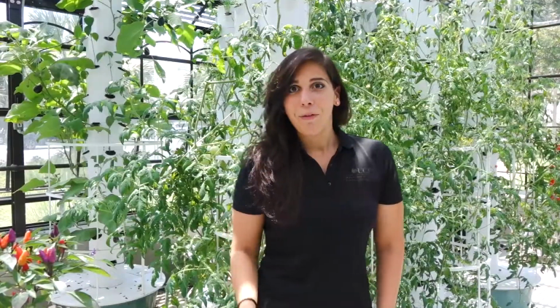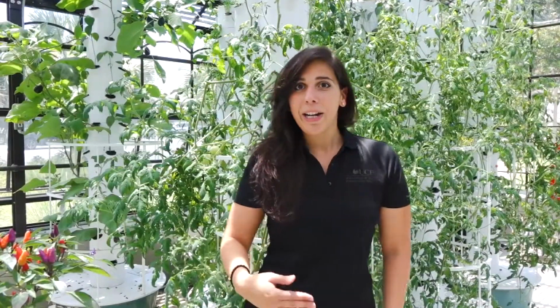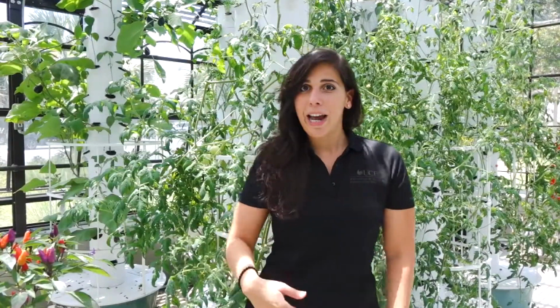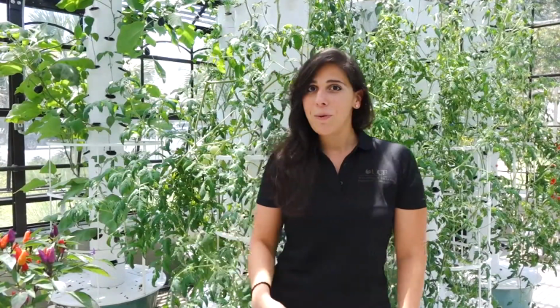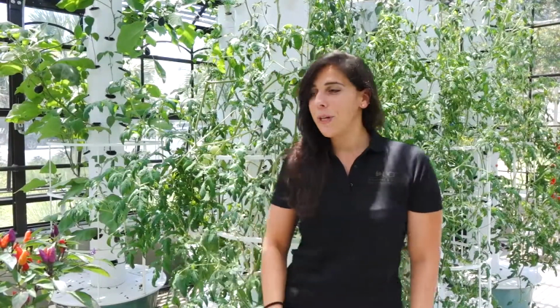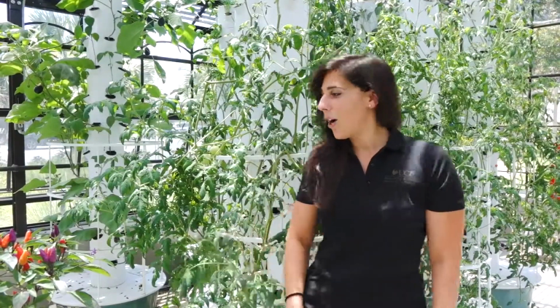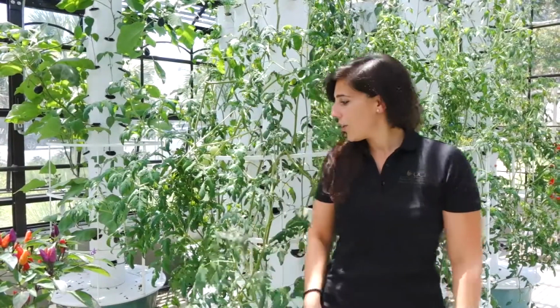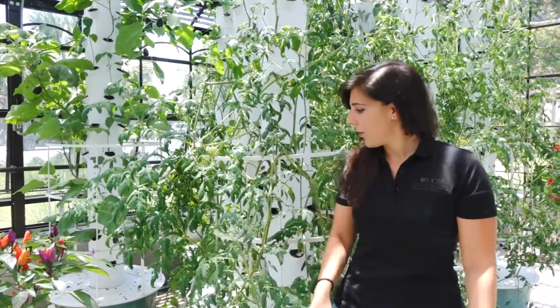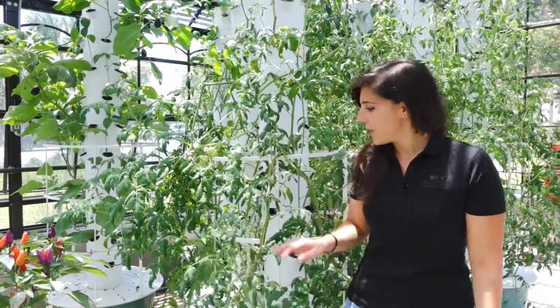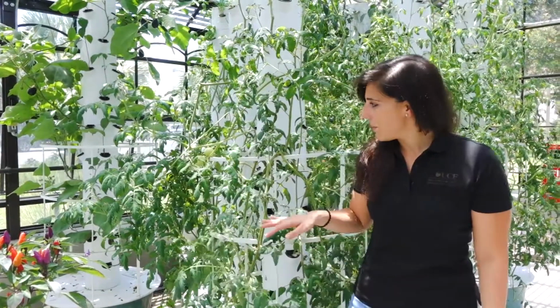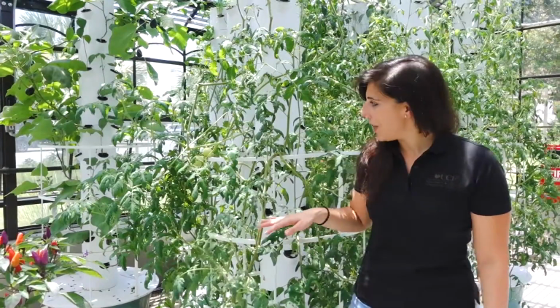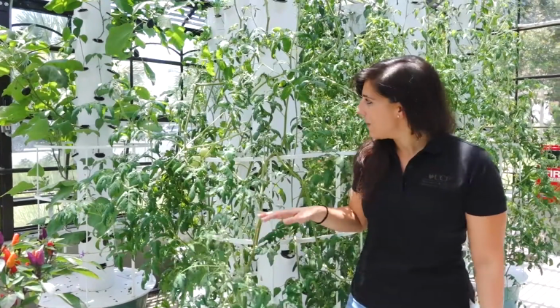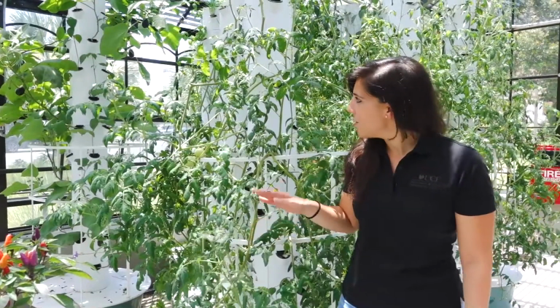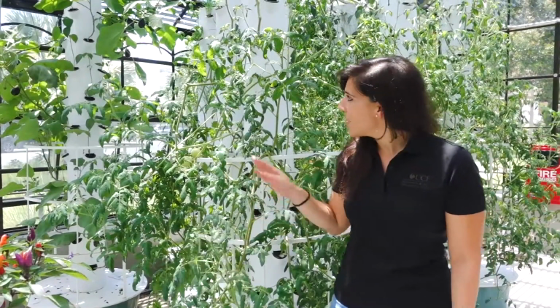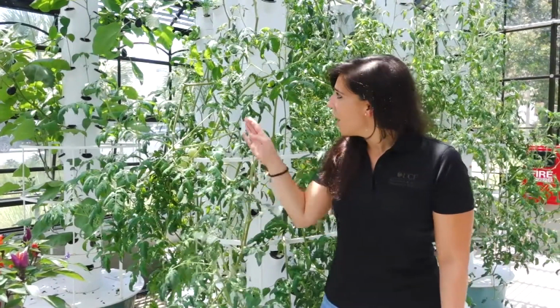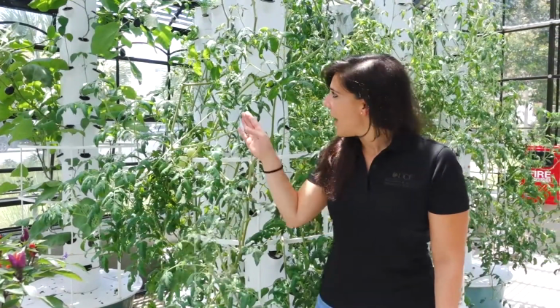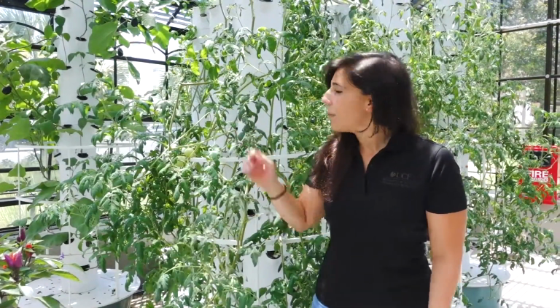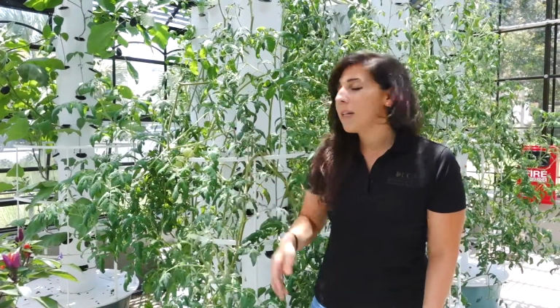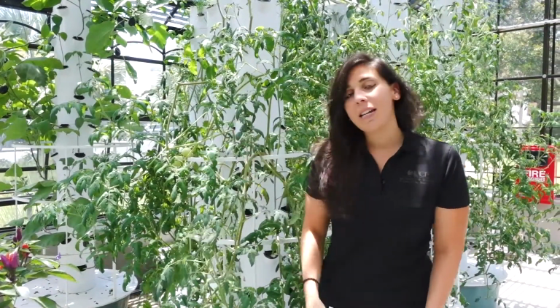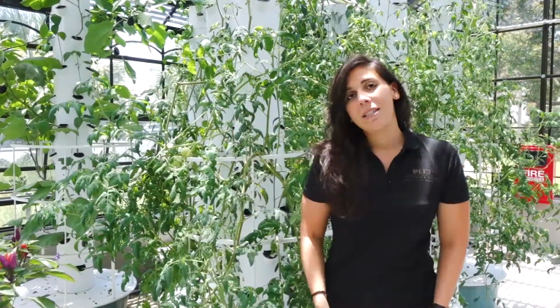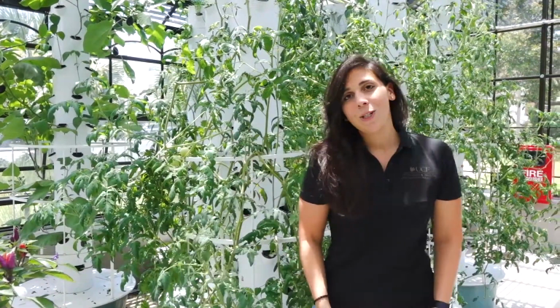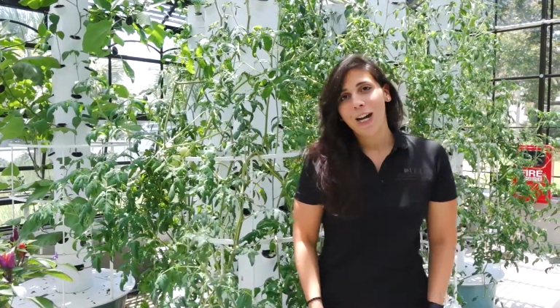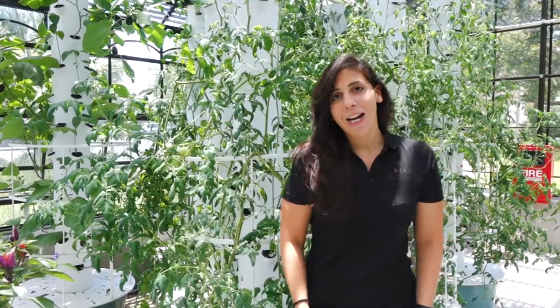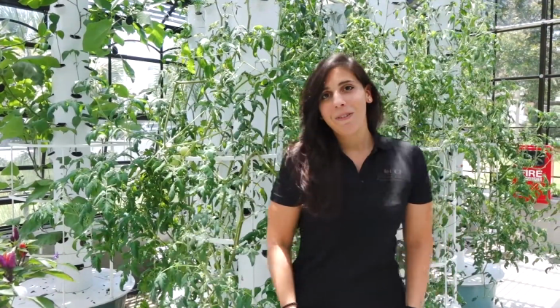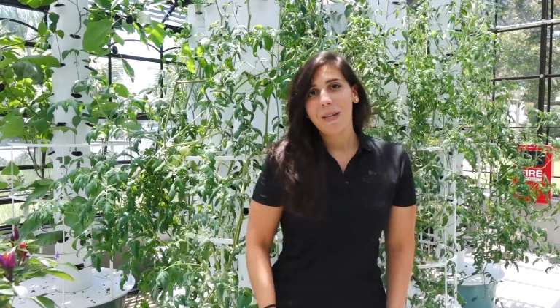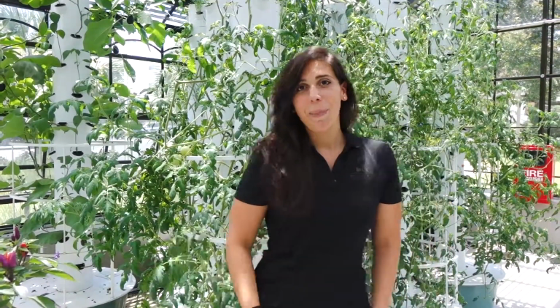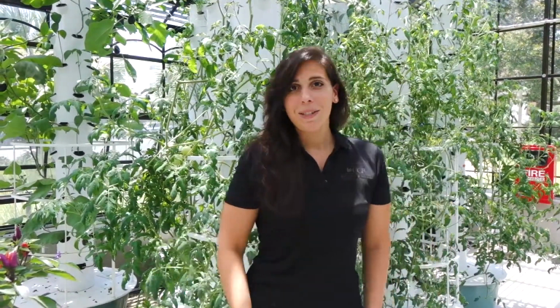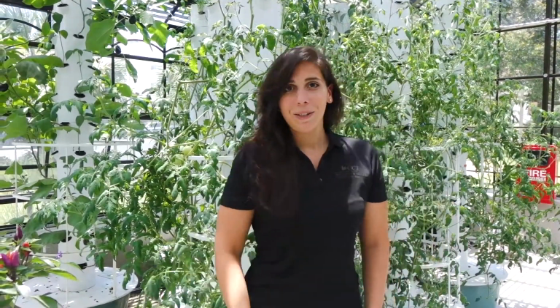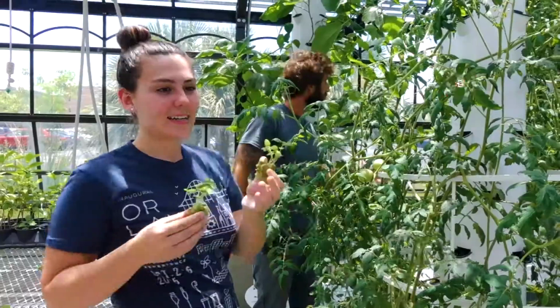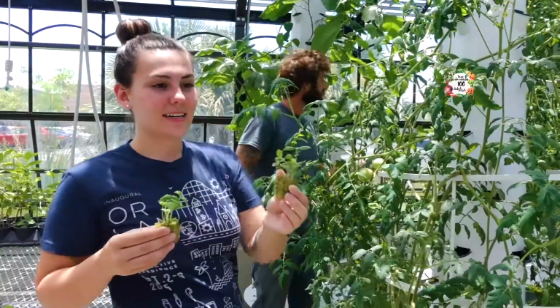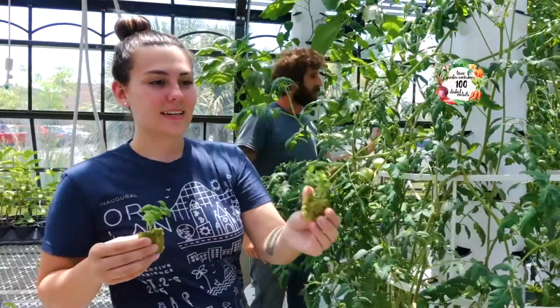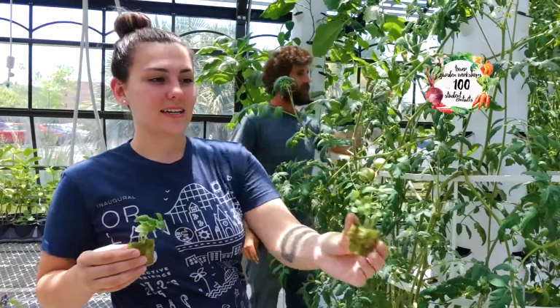Right now we are growing tomatoes, eggplants, chives, basil, and peppers.